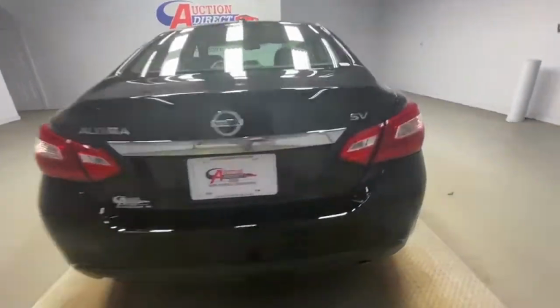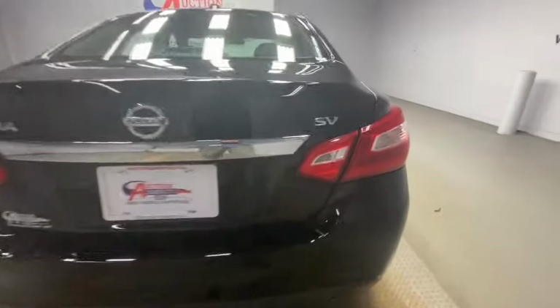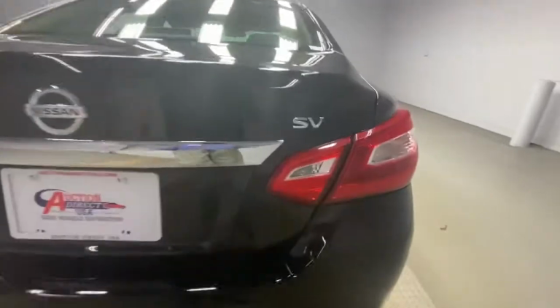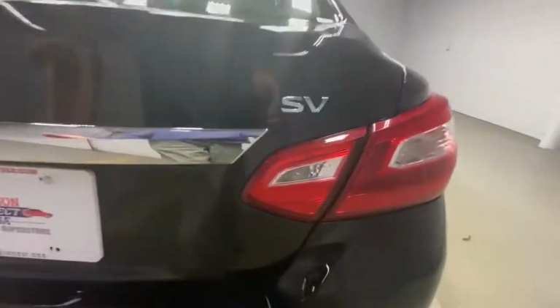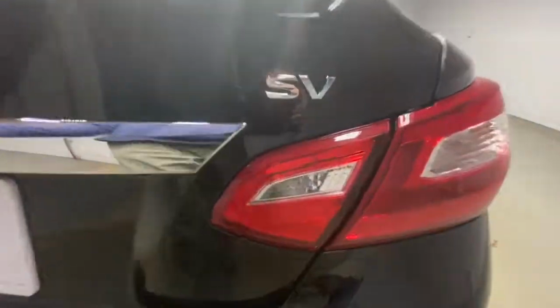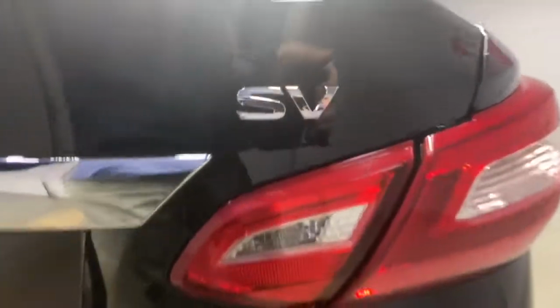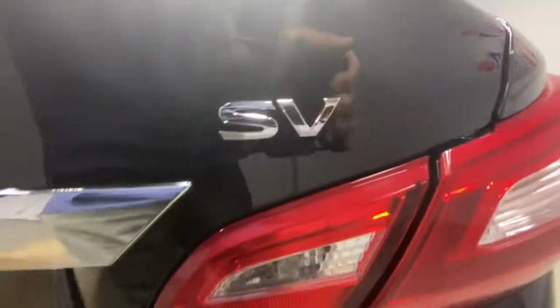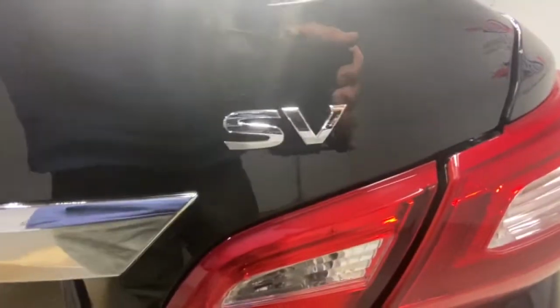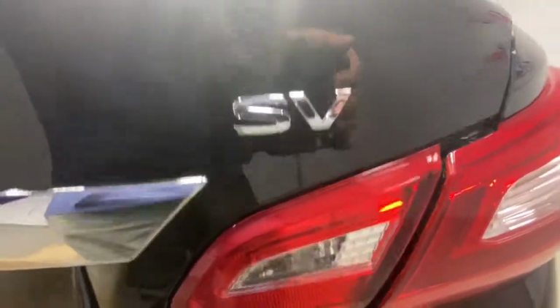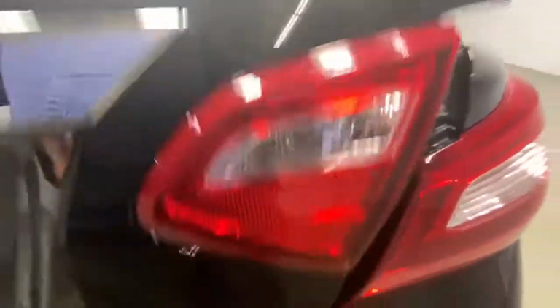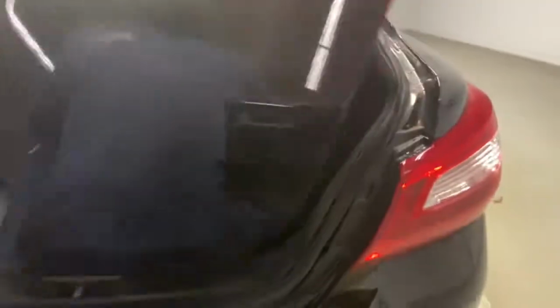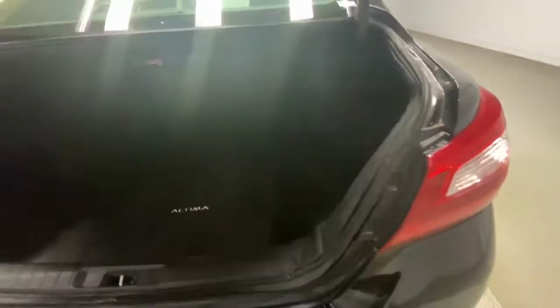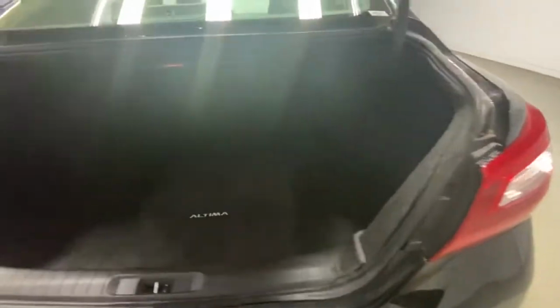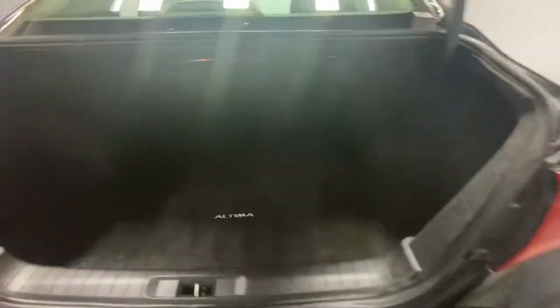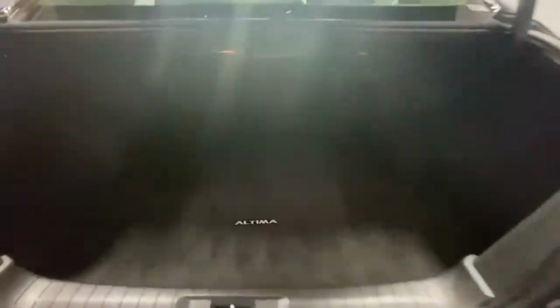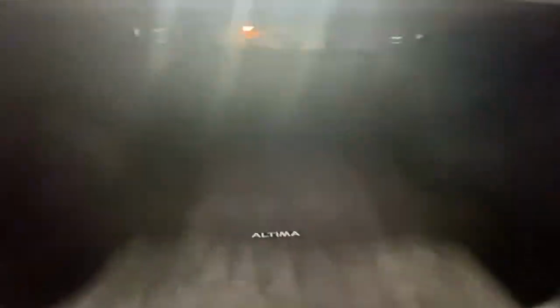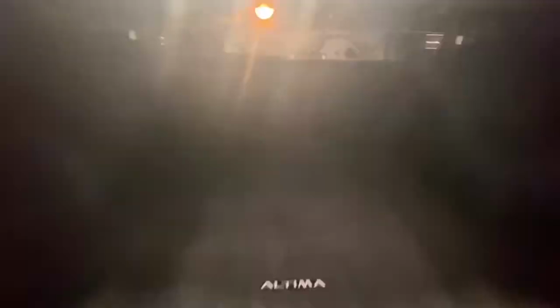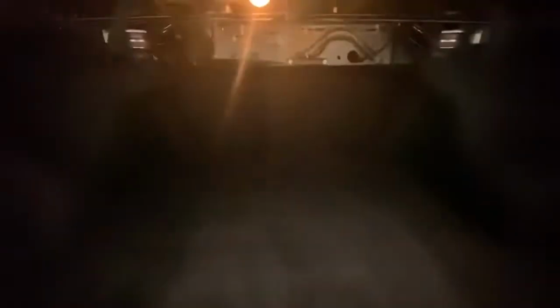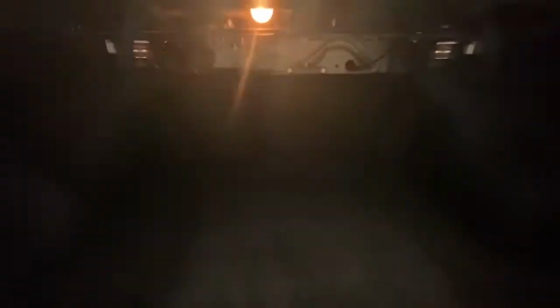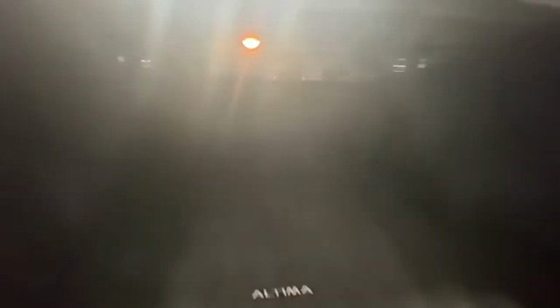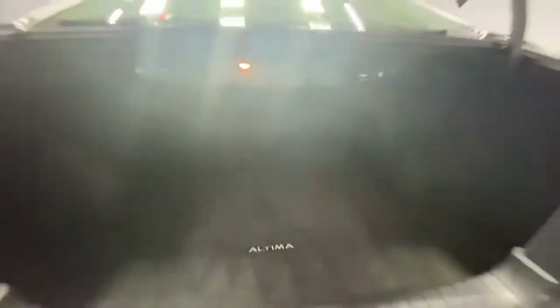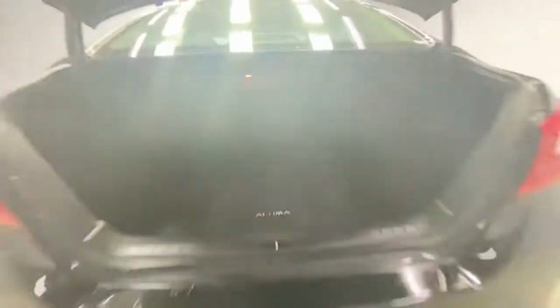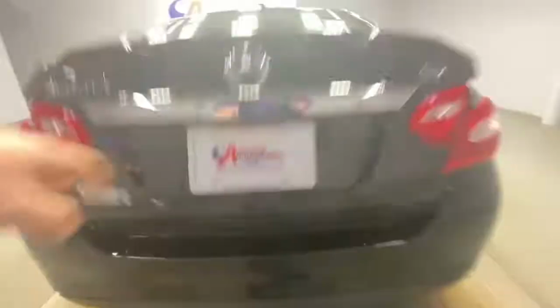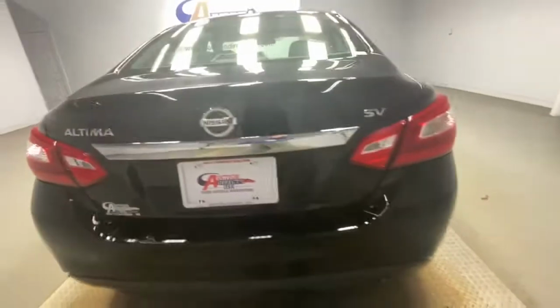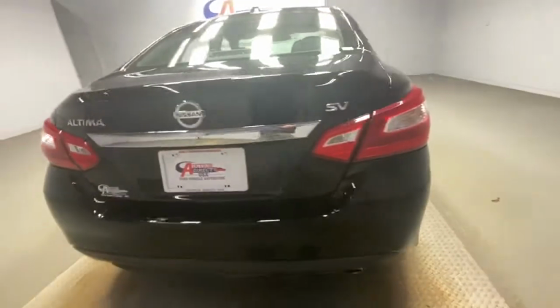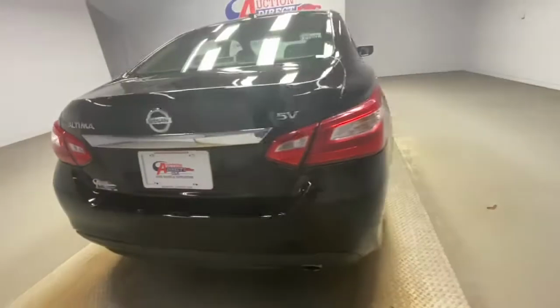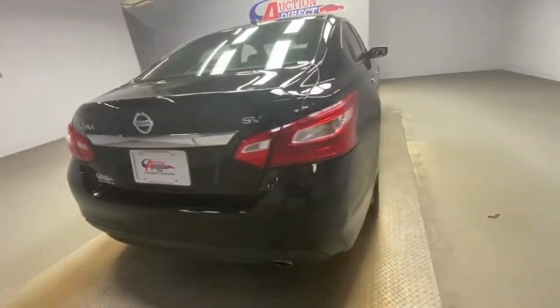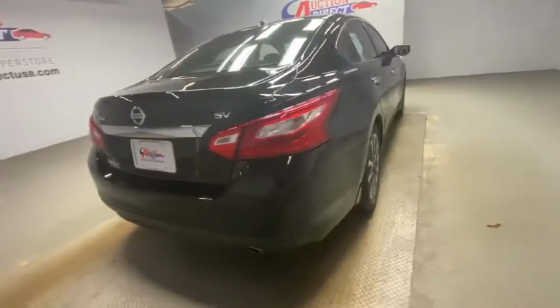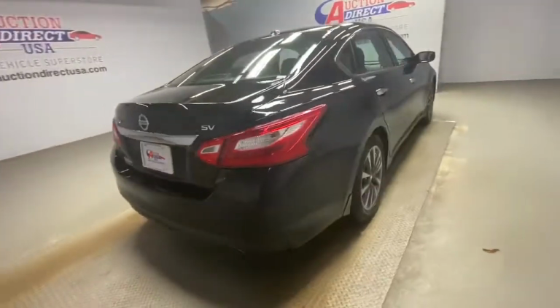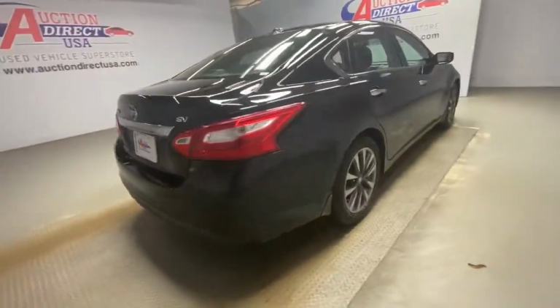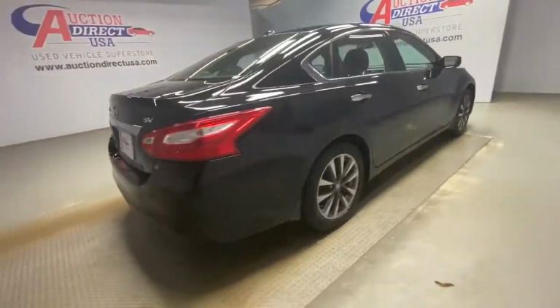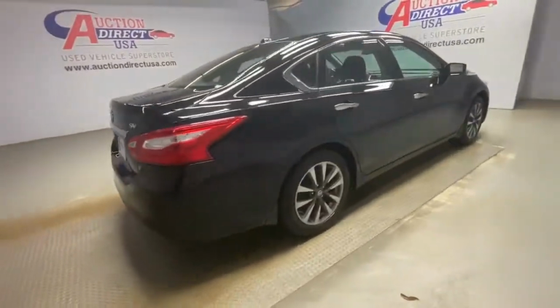Keyless start, blind spot monitor, aluminum wheels, power driver seat, and steering wheel audio controls.